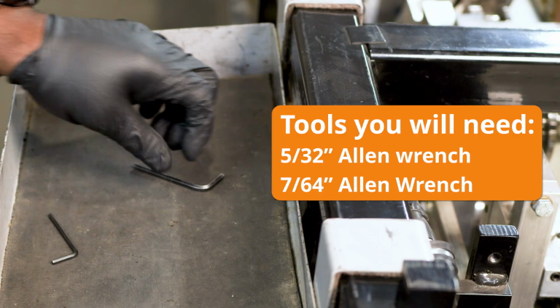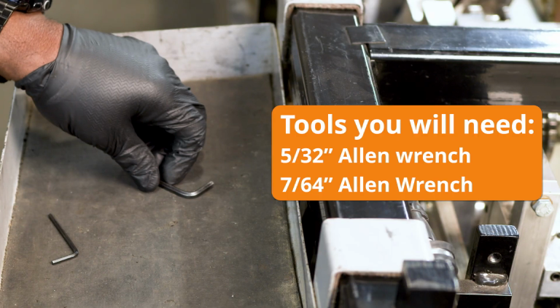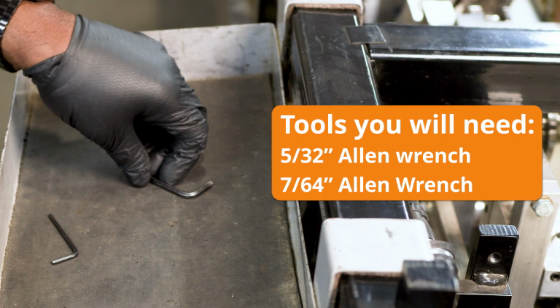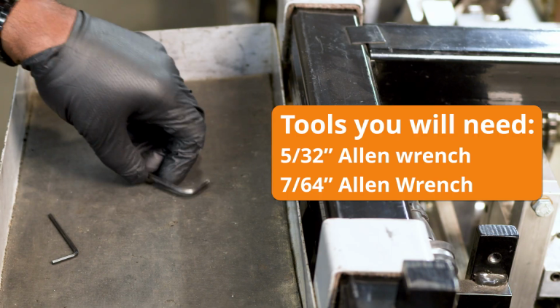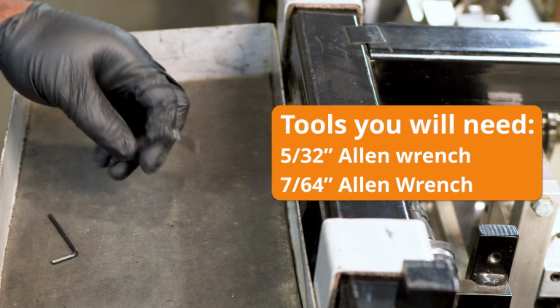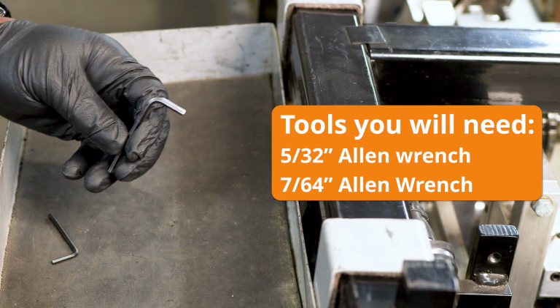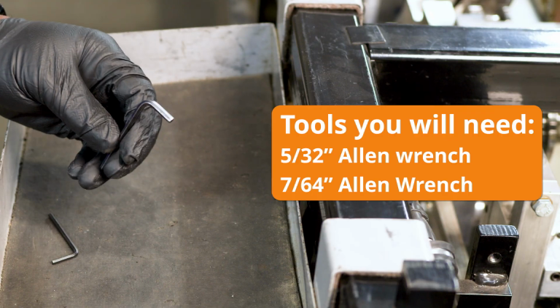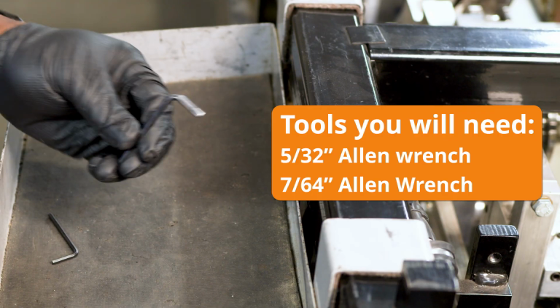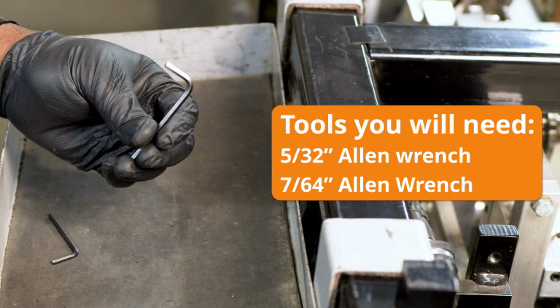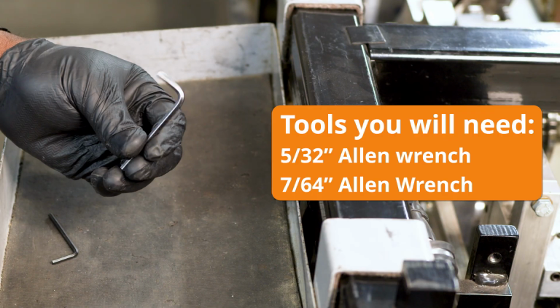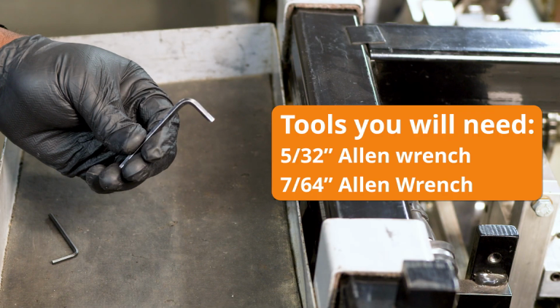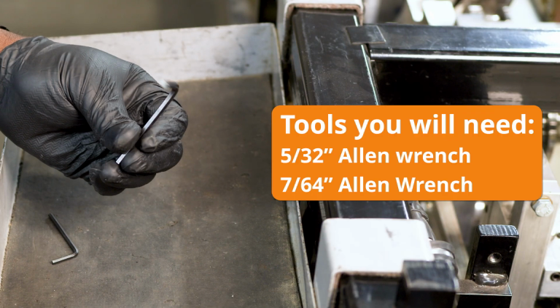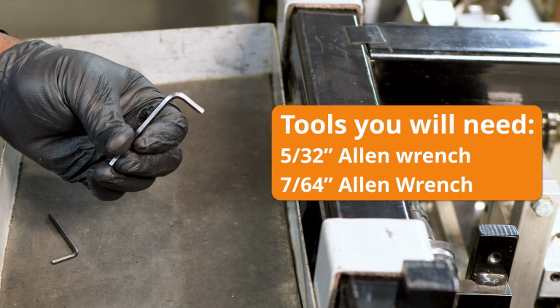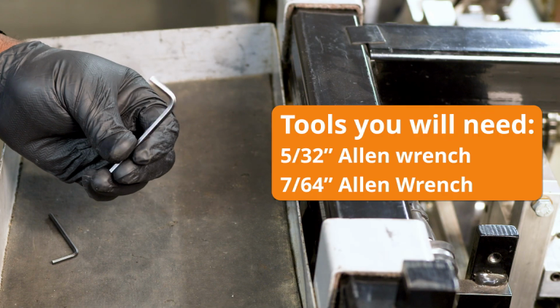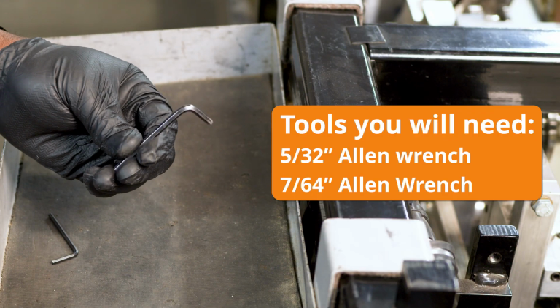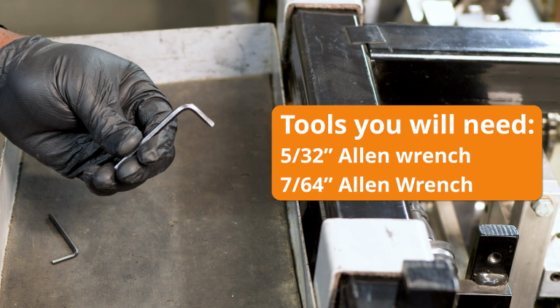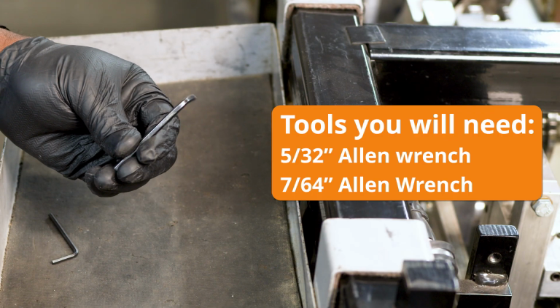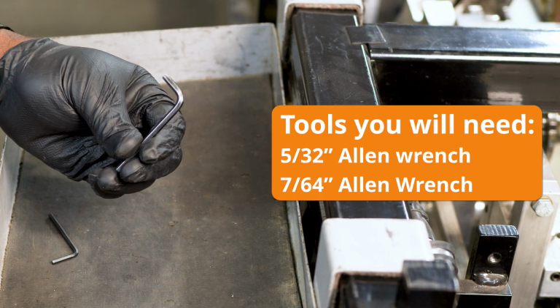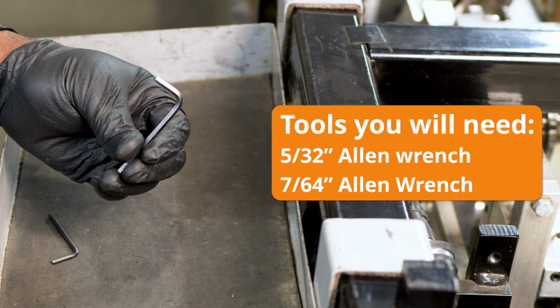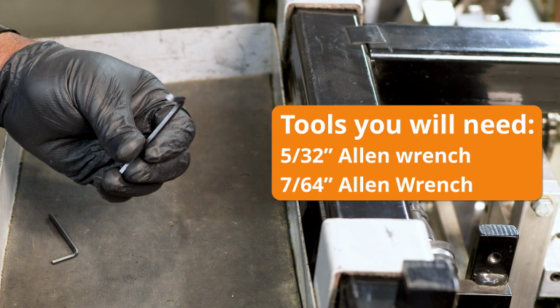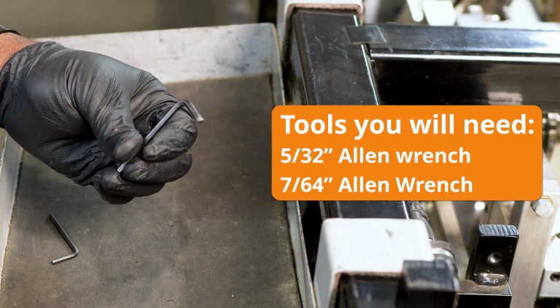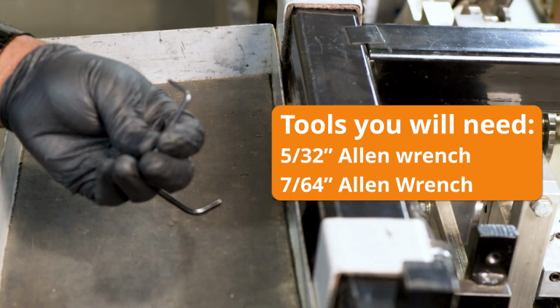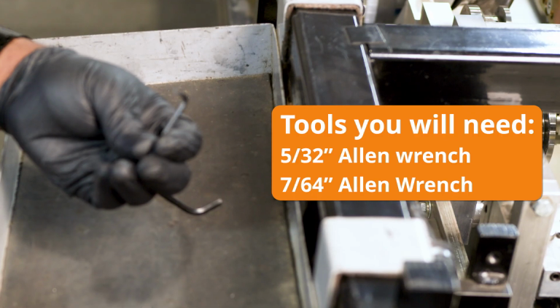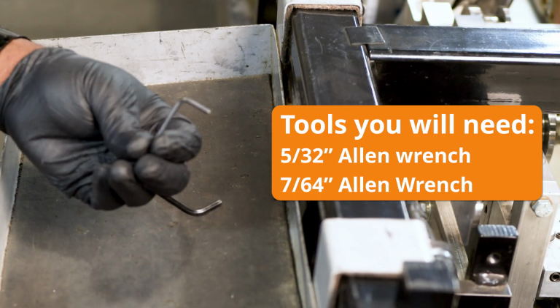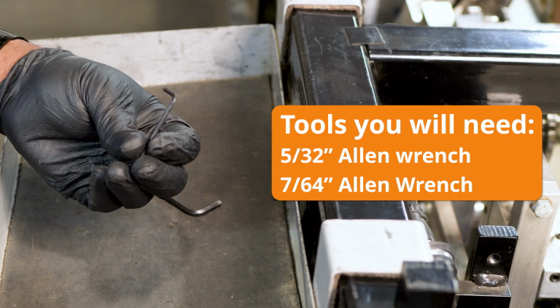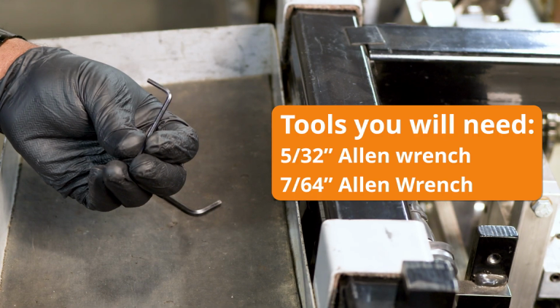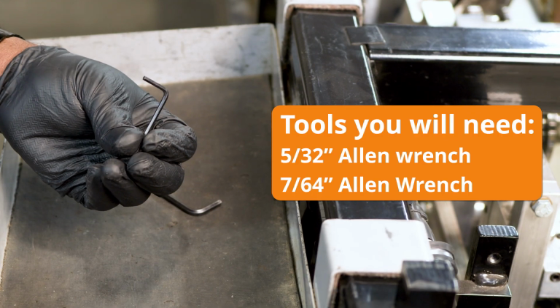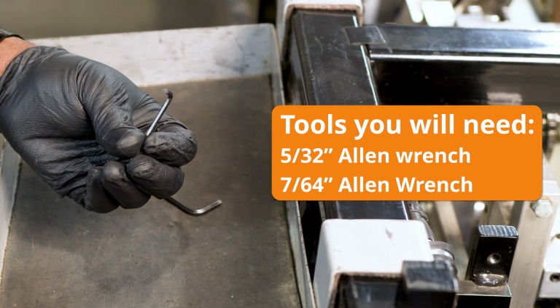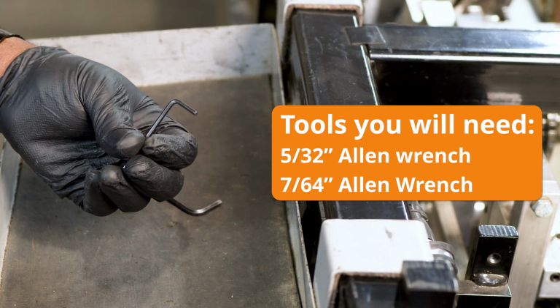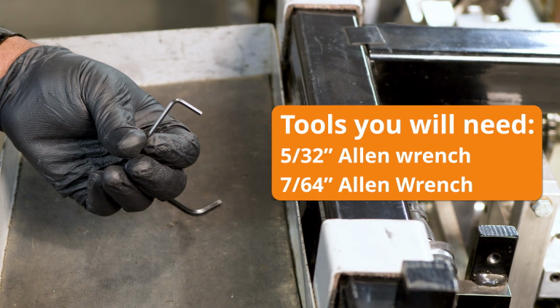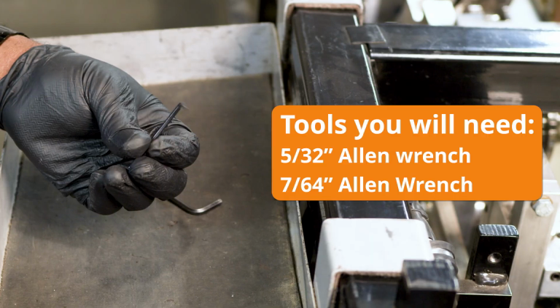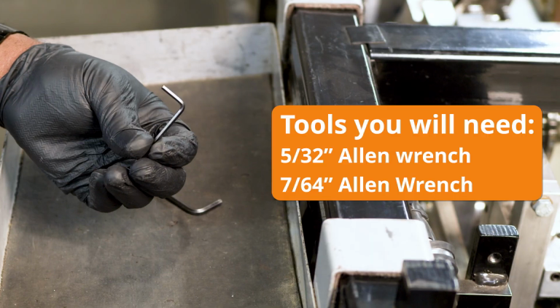In order to make the adjustment to the clip relief you're going to need a 5/32nd allen wrench and a 7/64ths allen wrench.